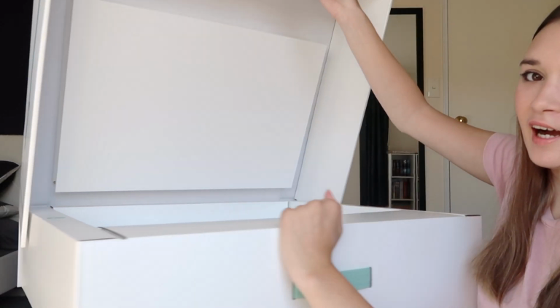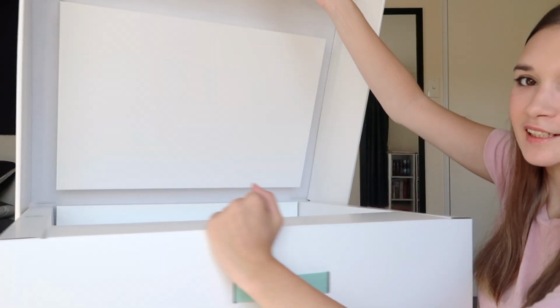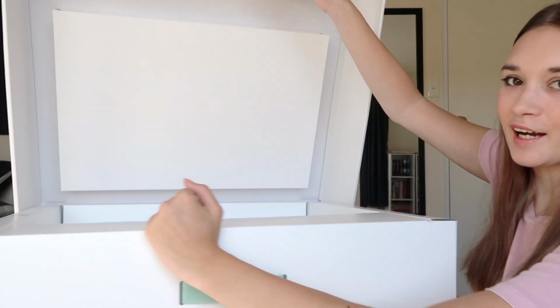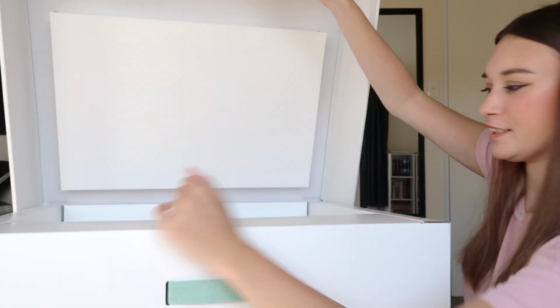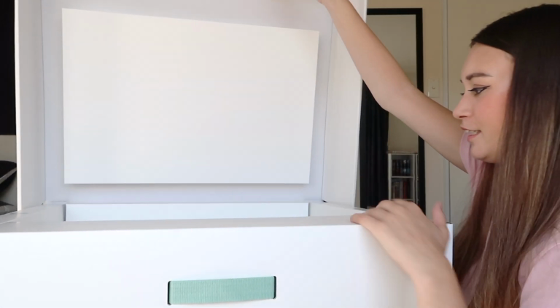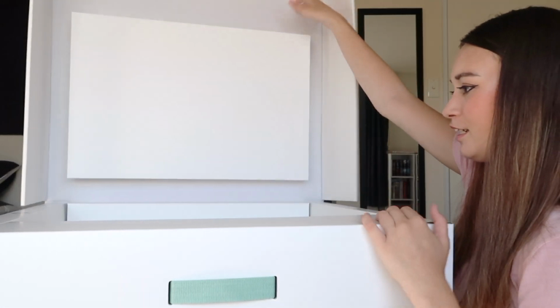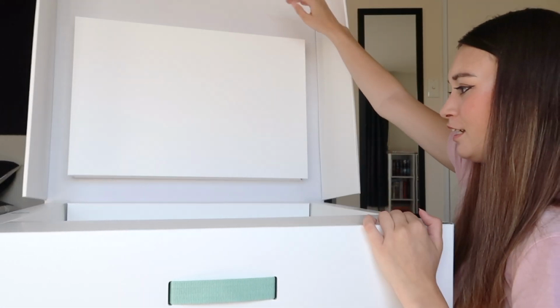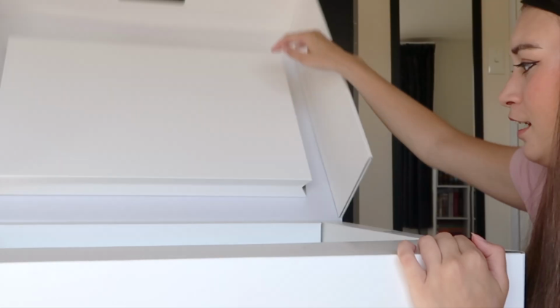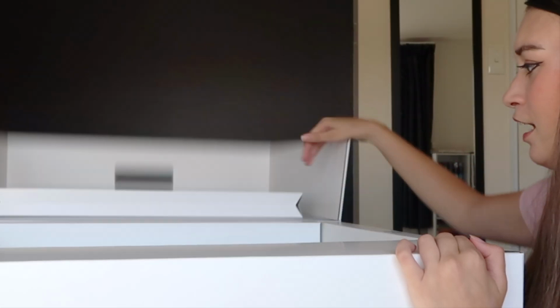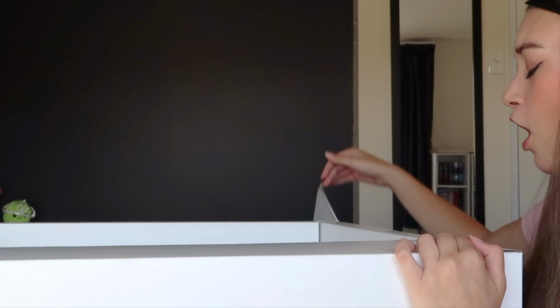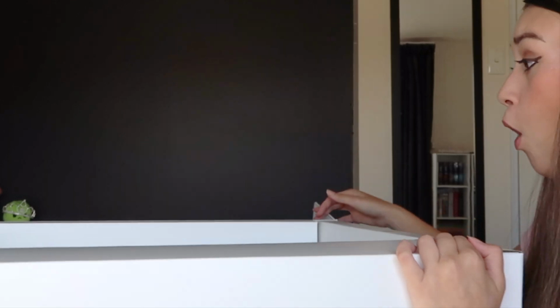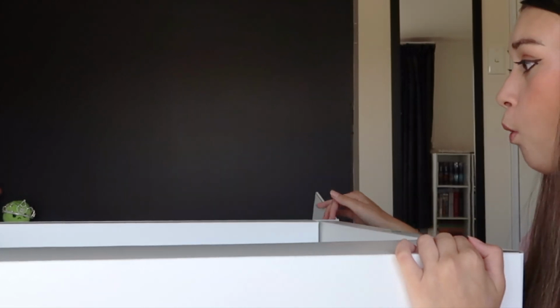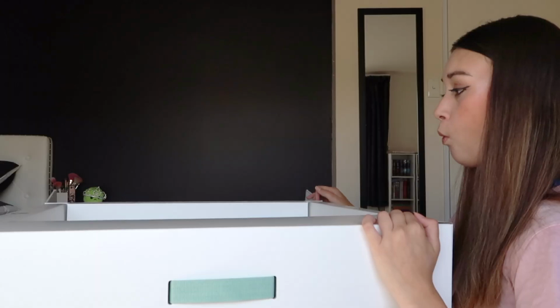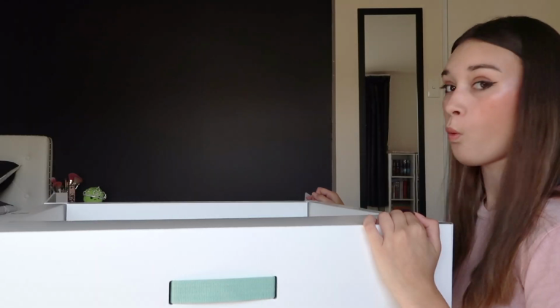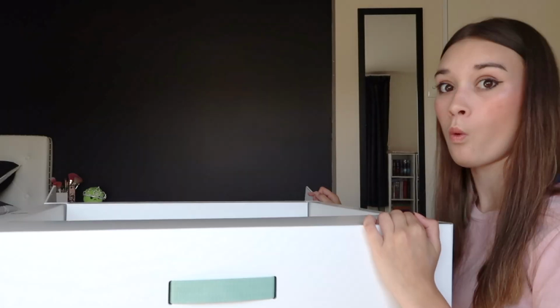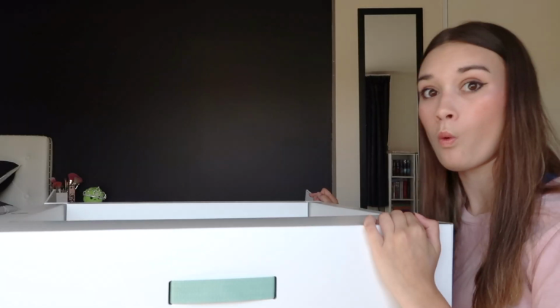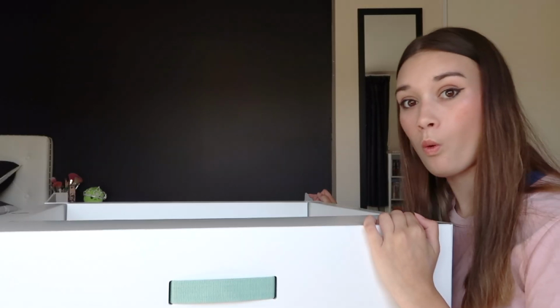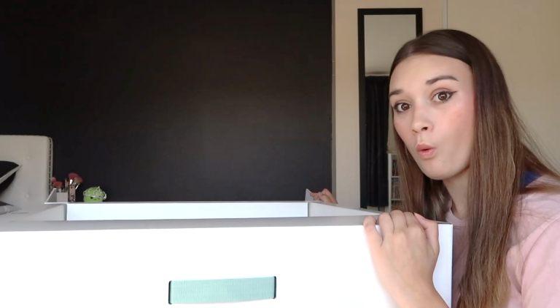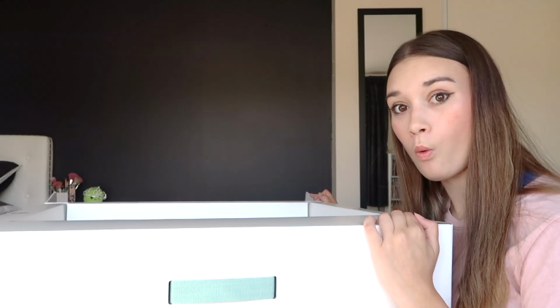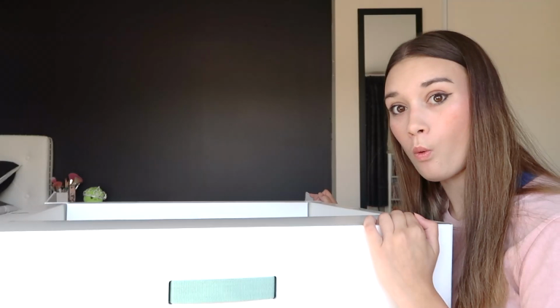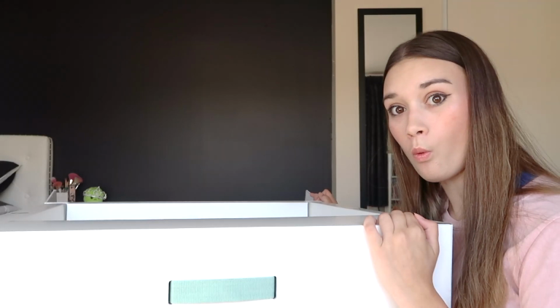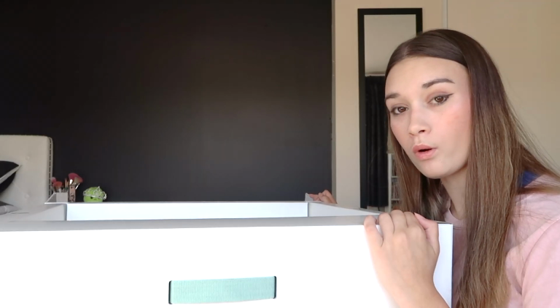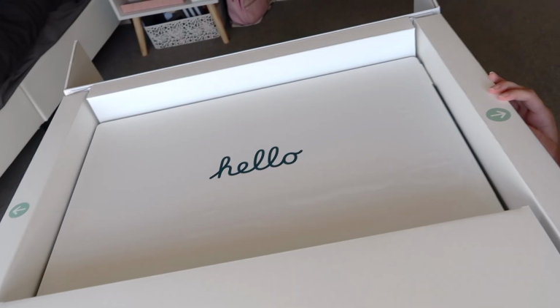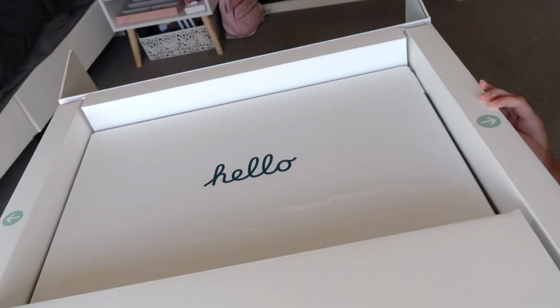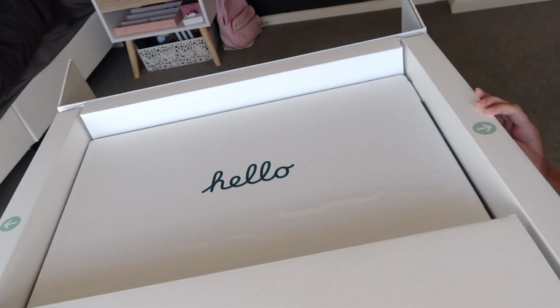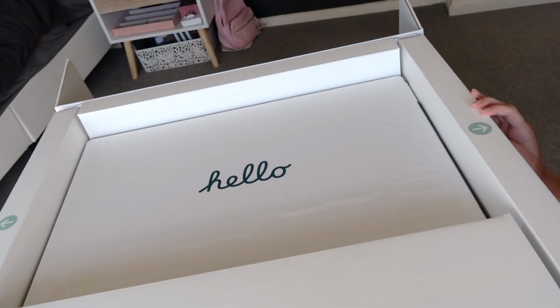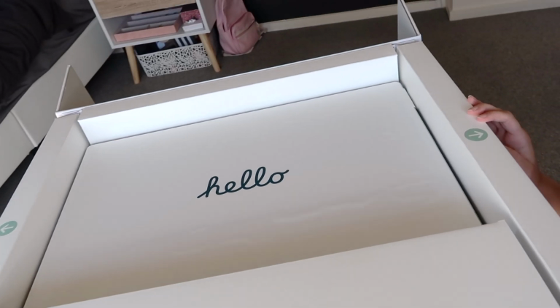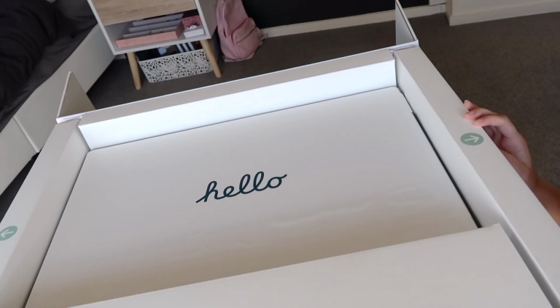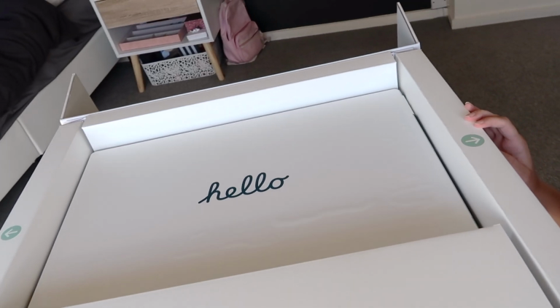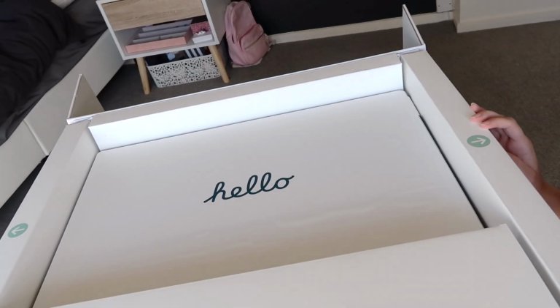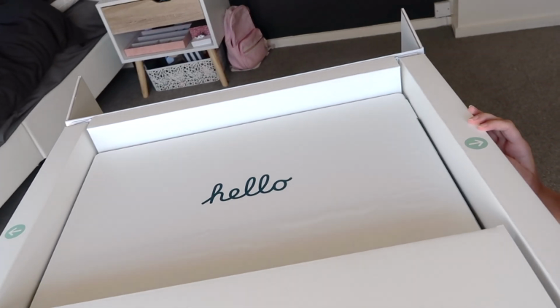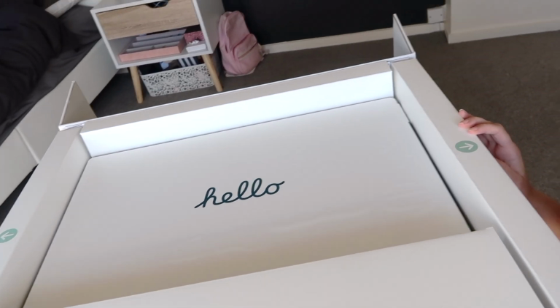I did it. Here is what it looks like when you open the box.